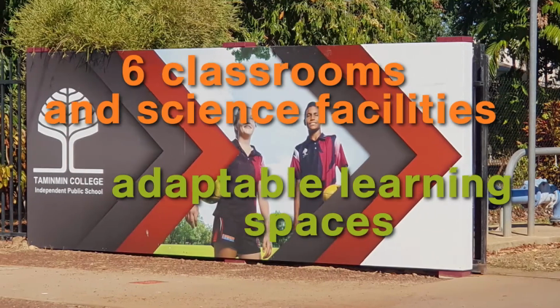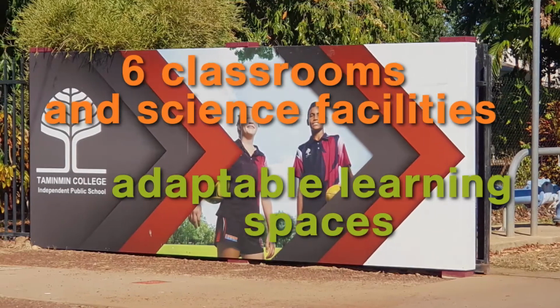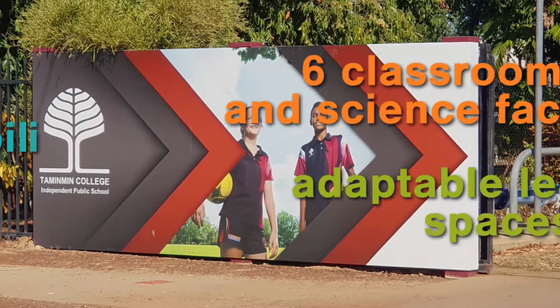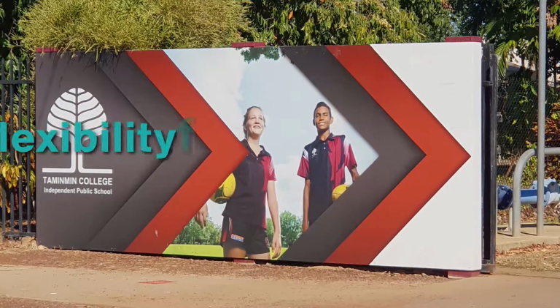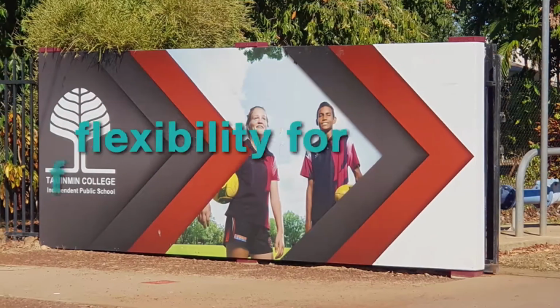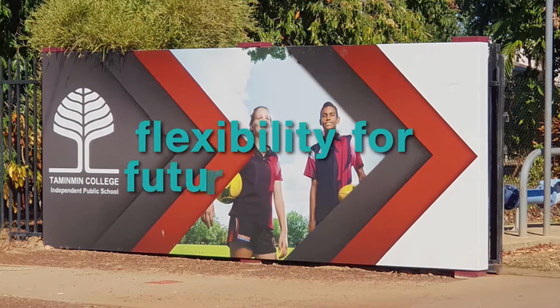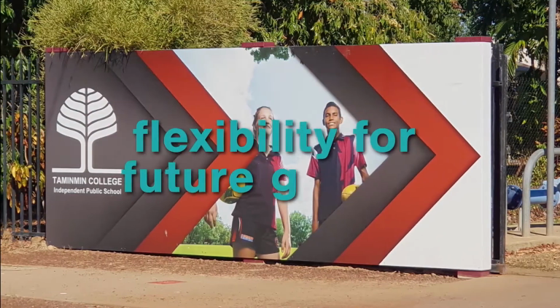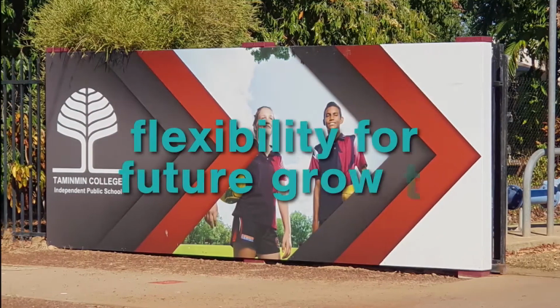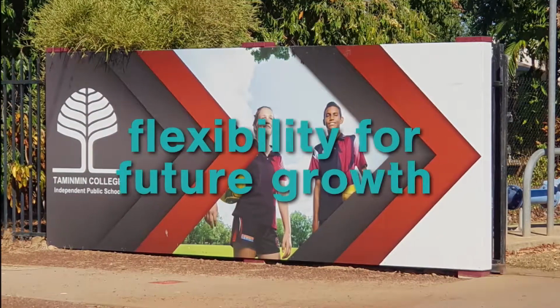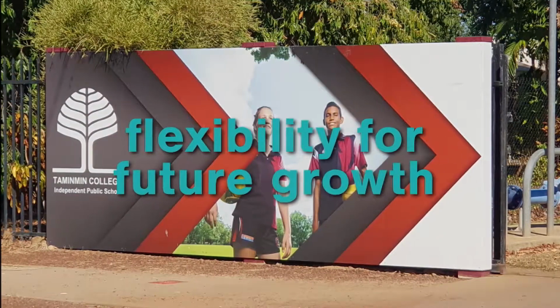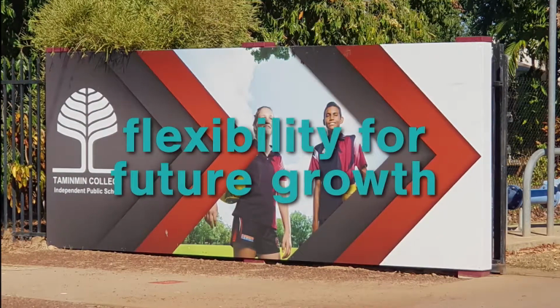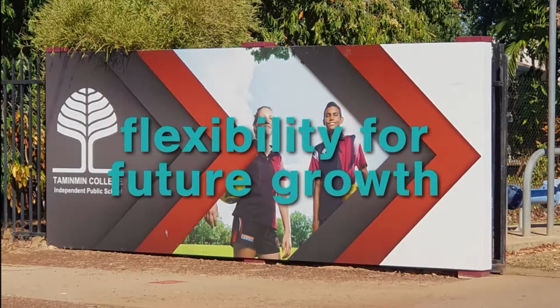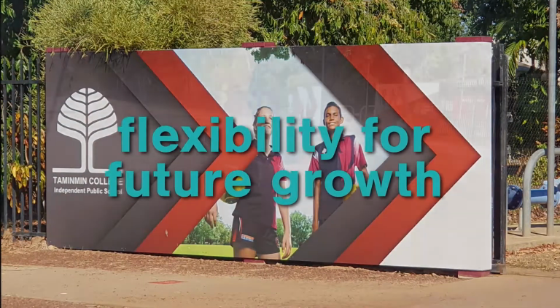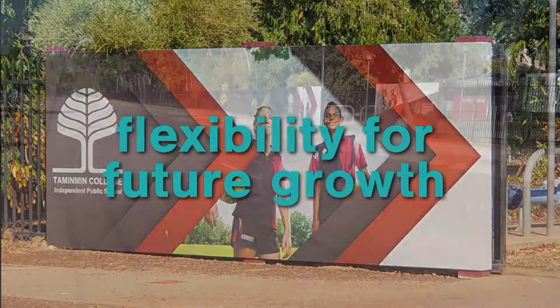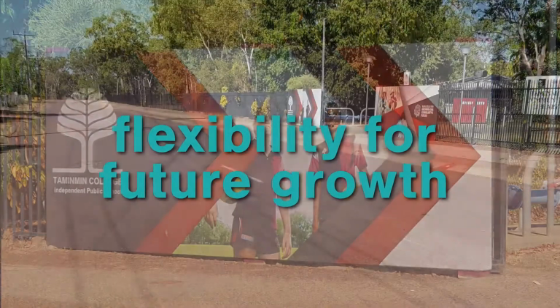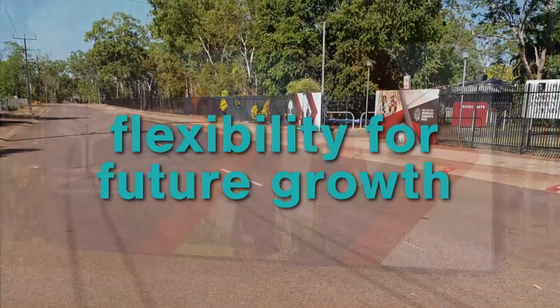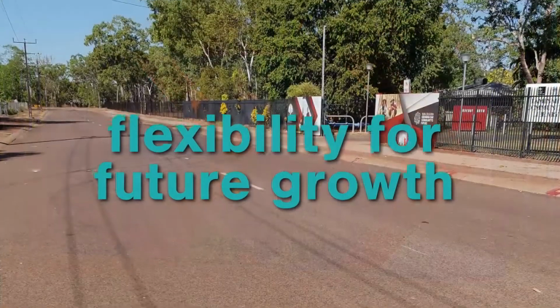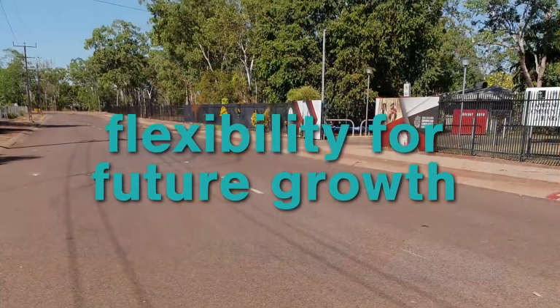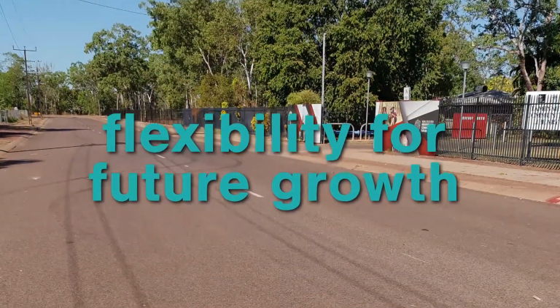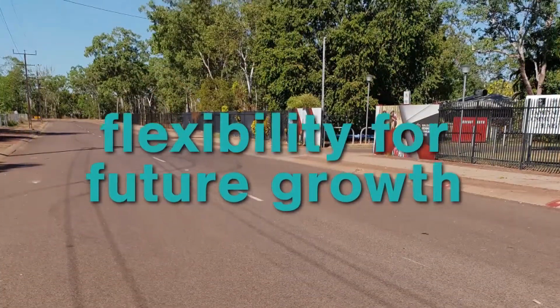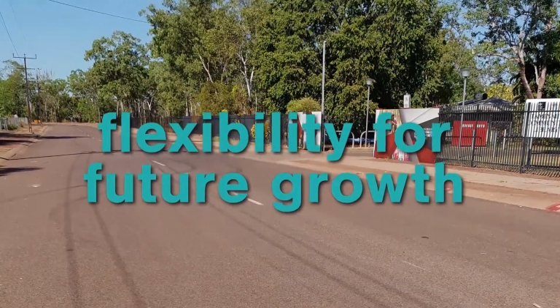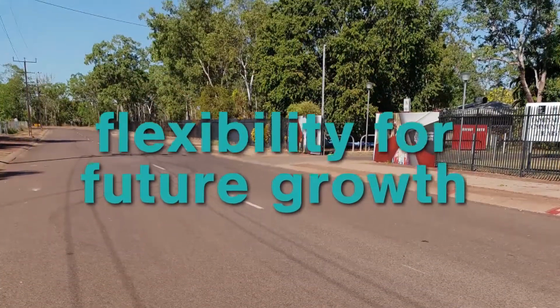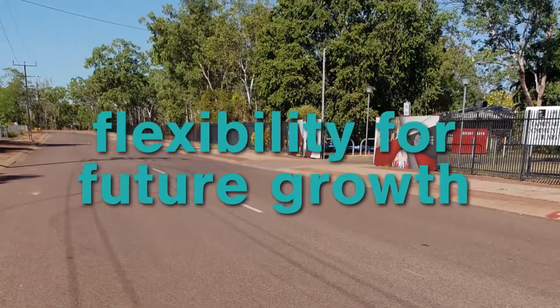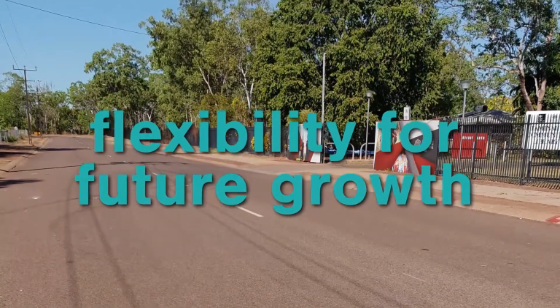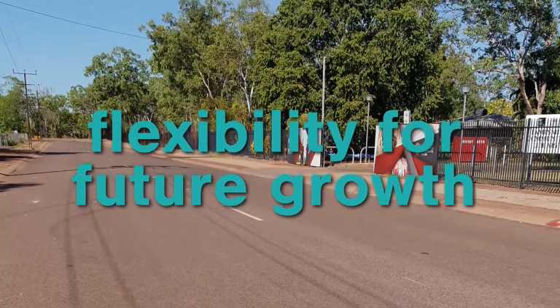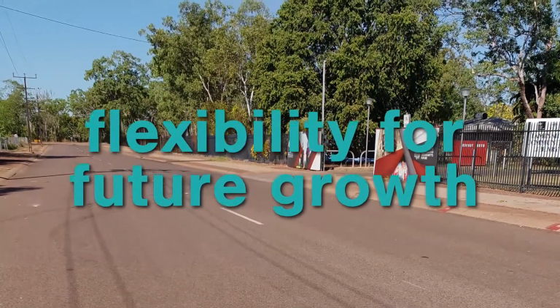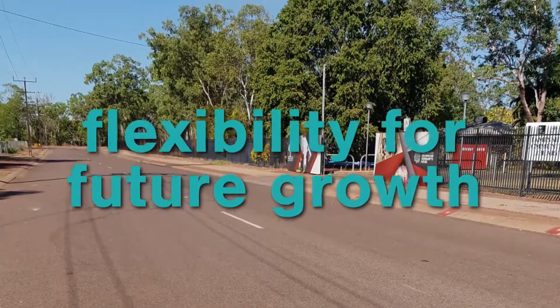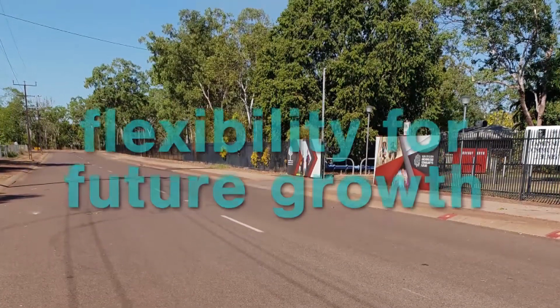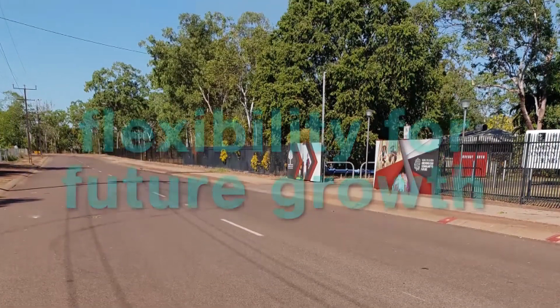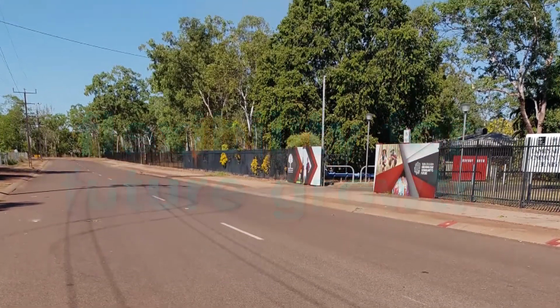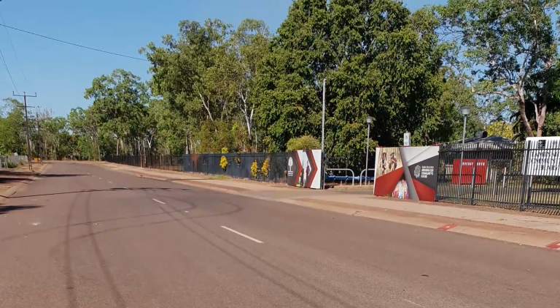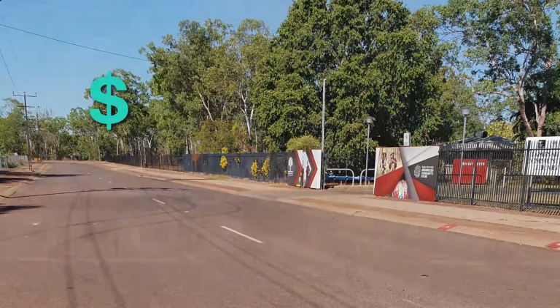Not only do students now have access to this state-of-the-art facility, the school now has the ability to expand for future growth.